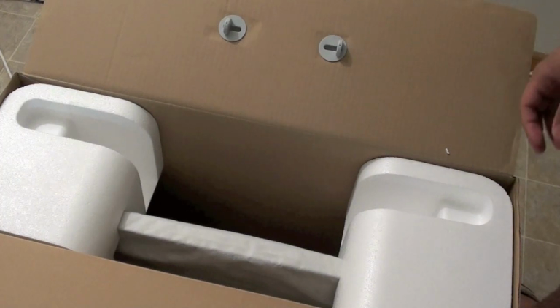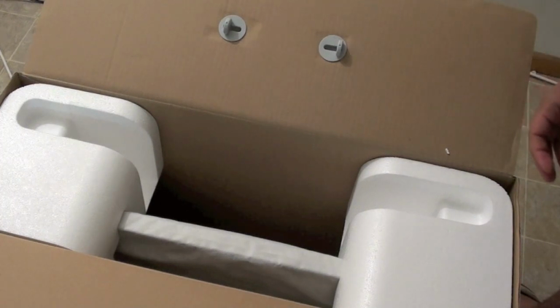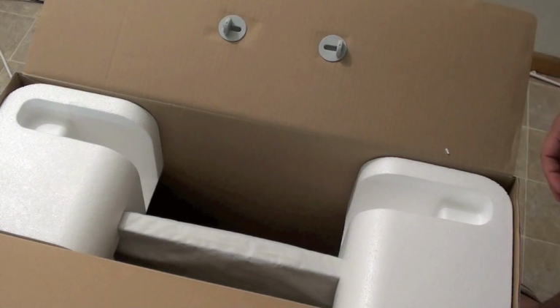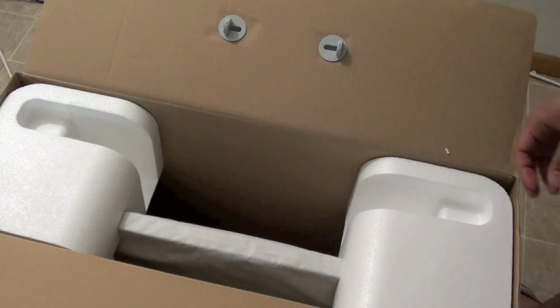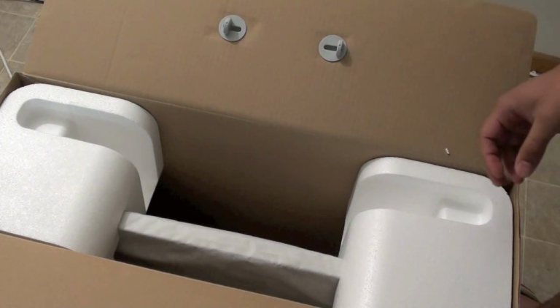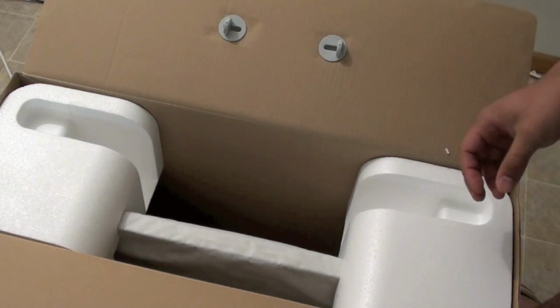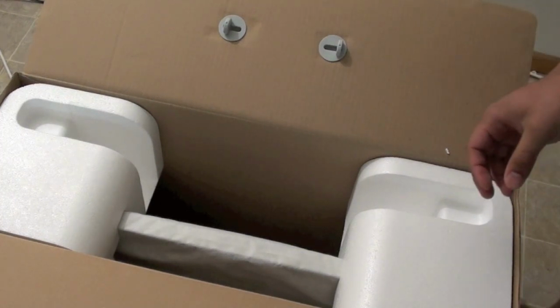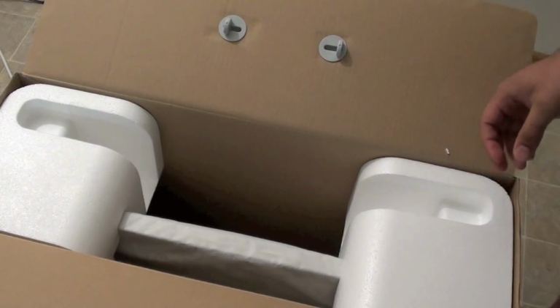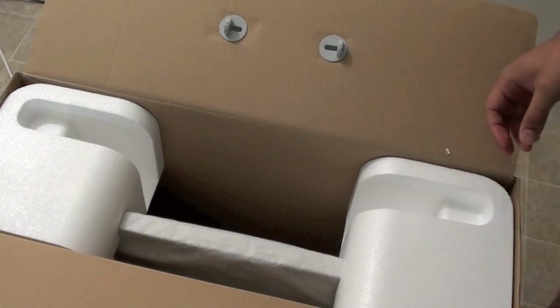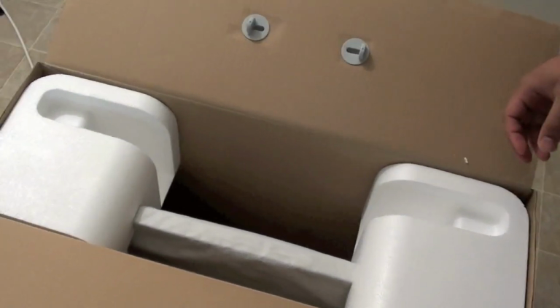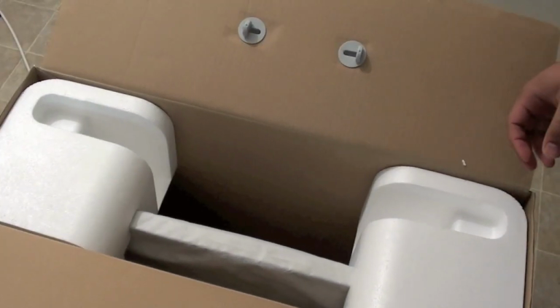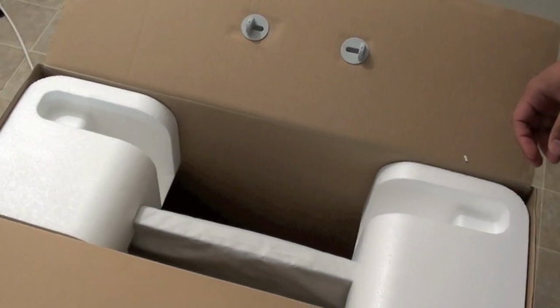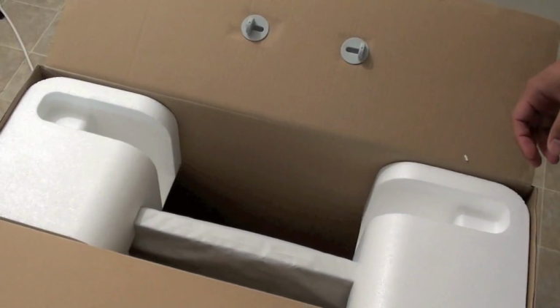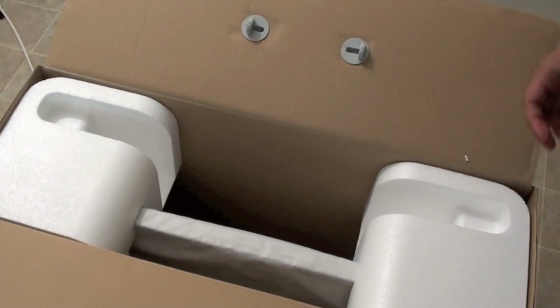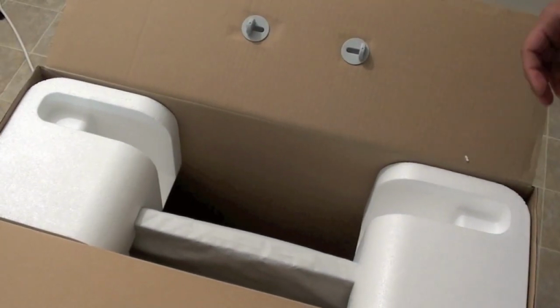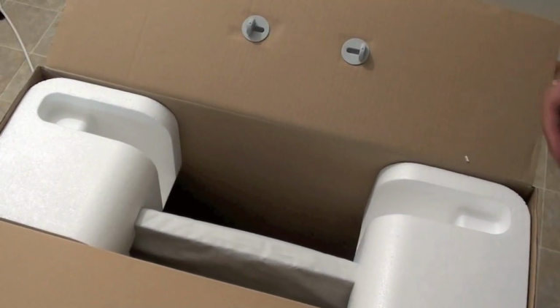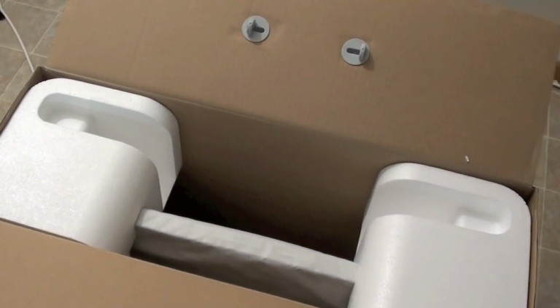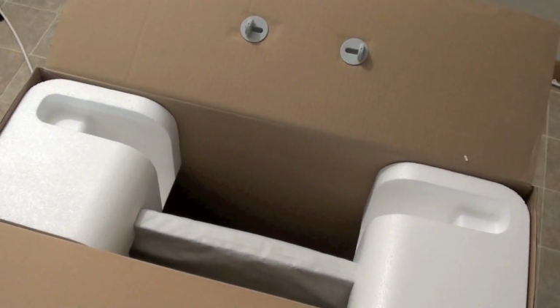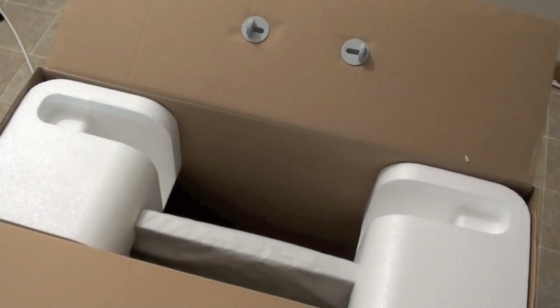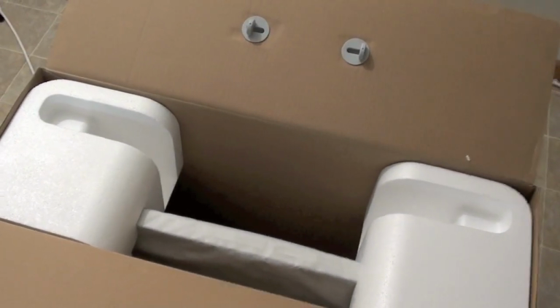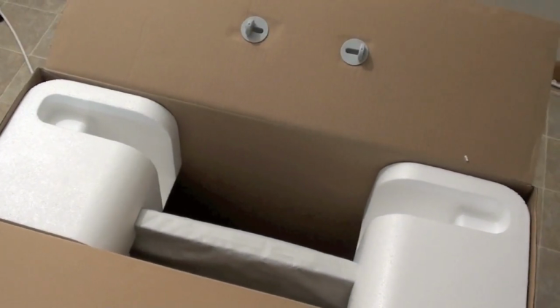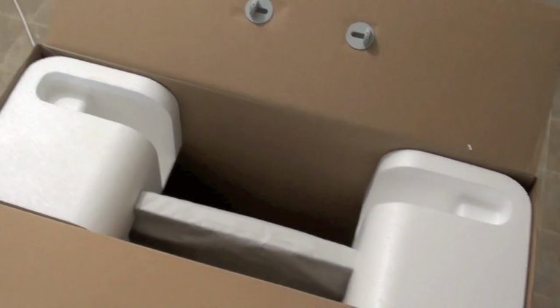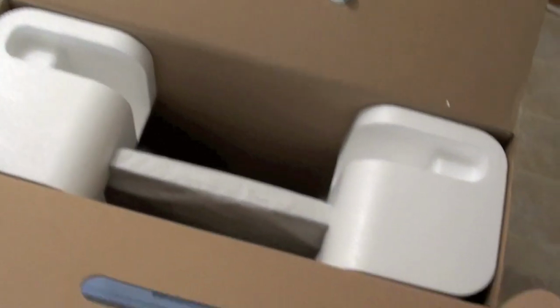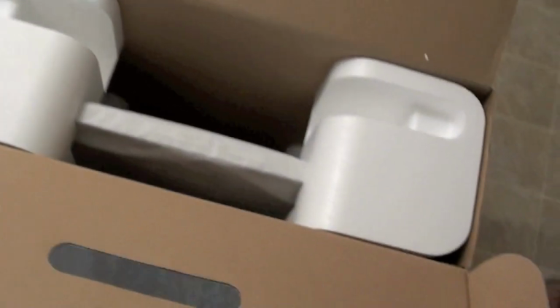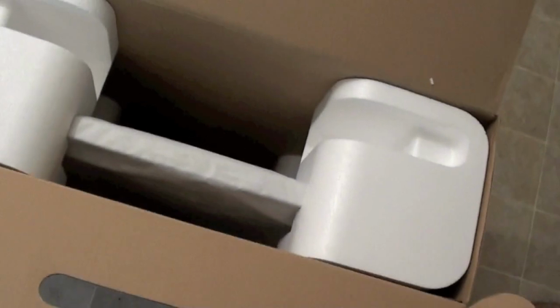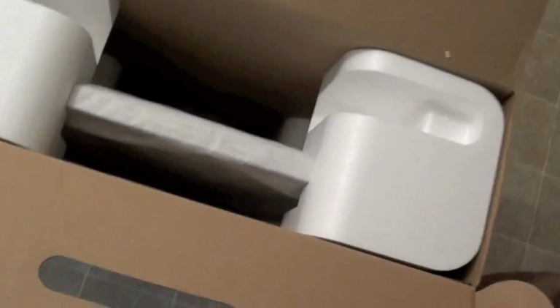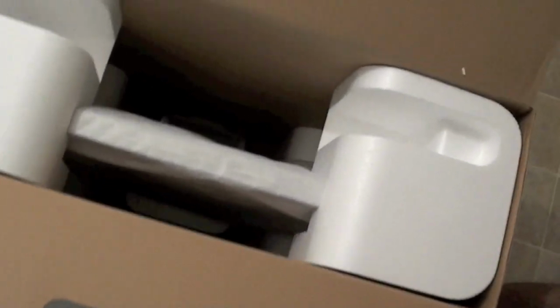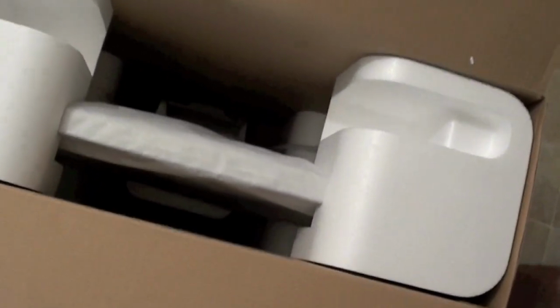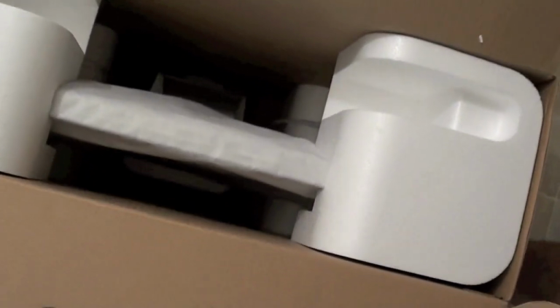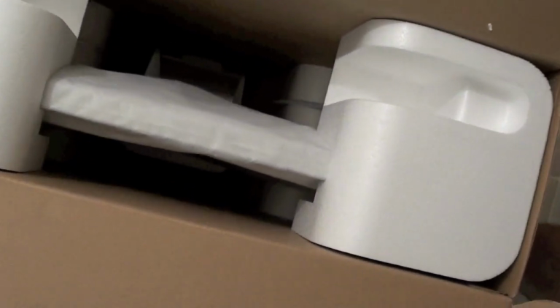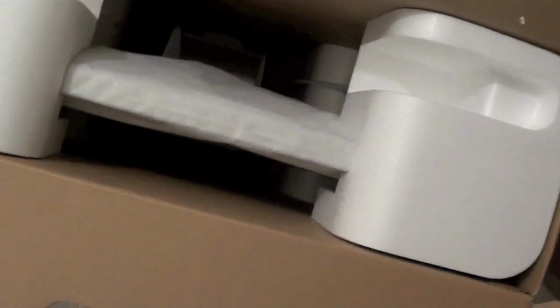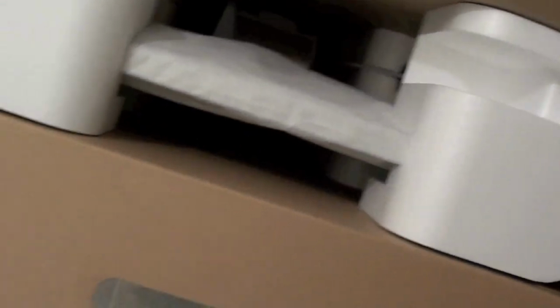And the only thing that's left is the actual computer itself — let me give you guys a peek.